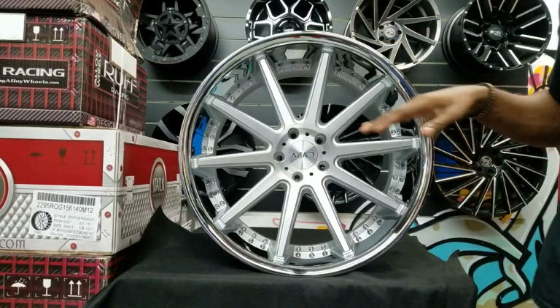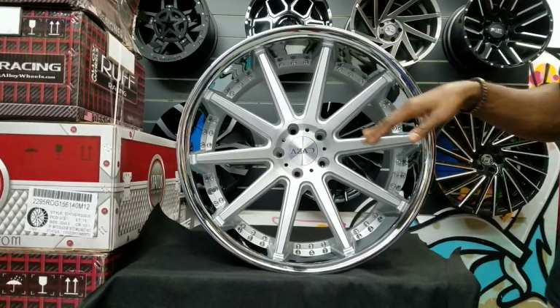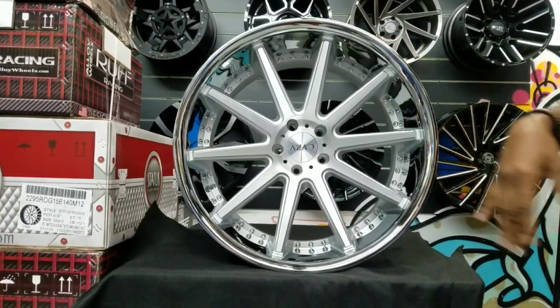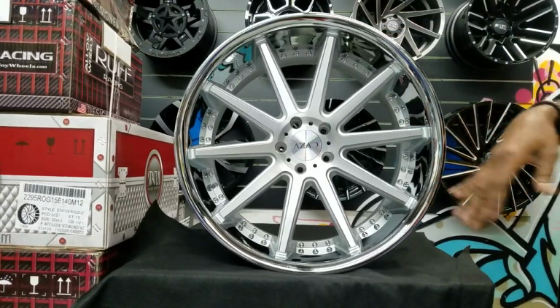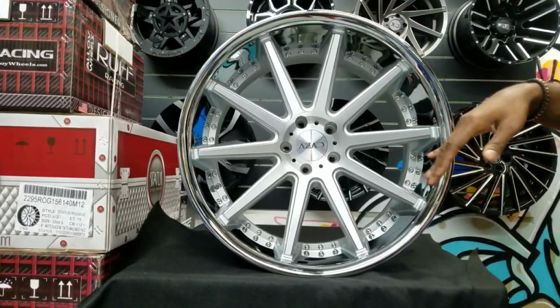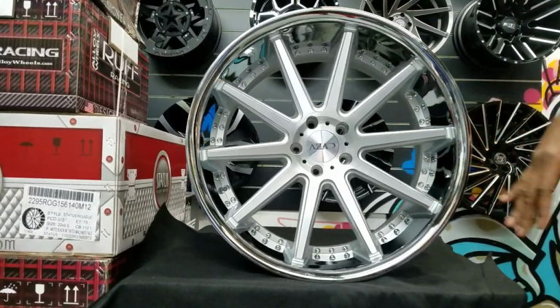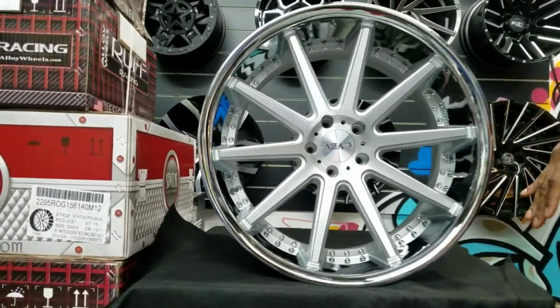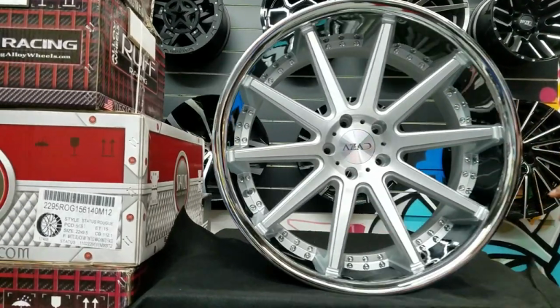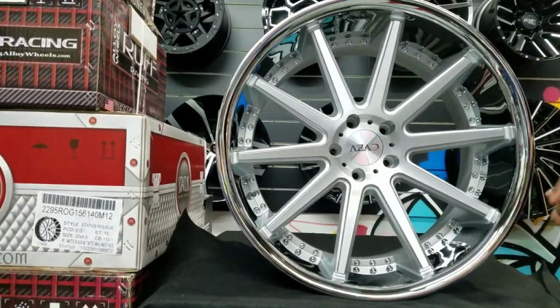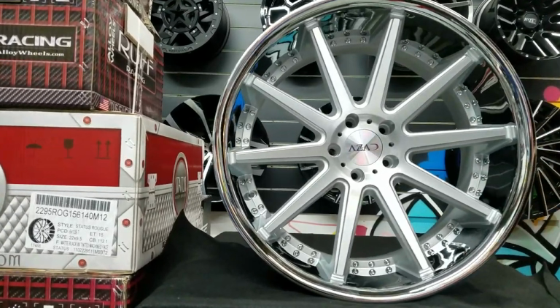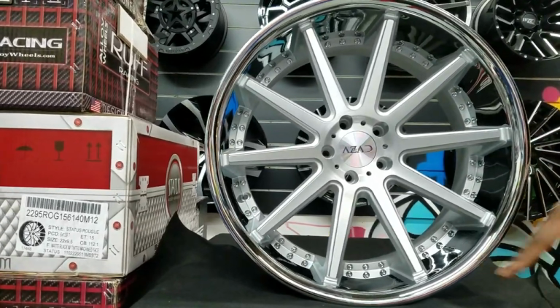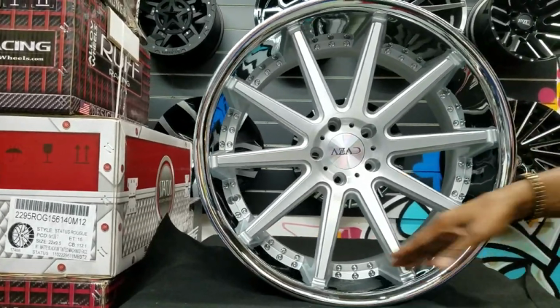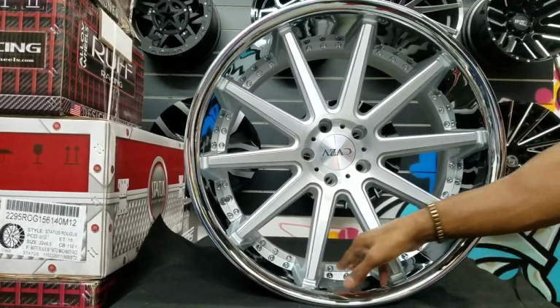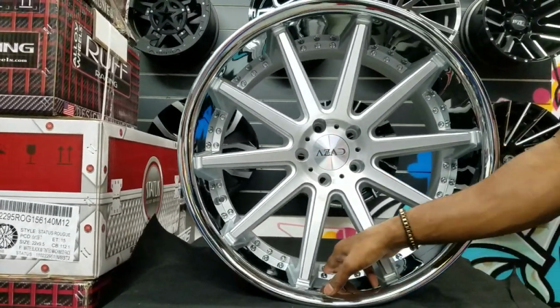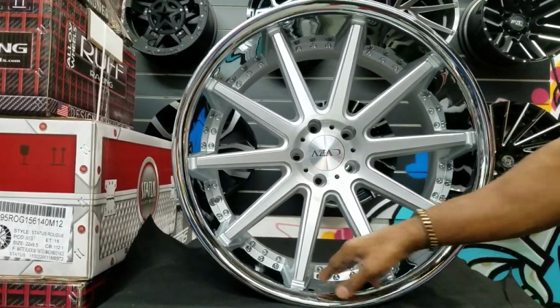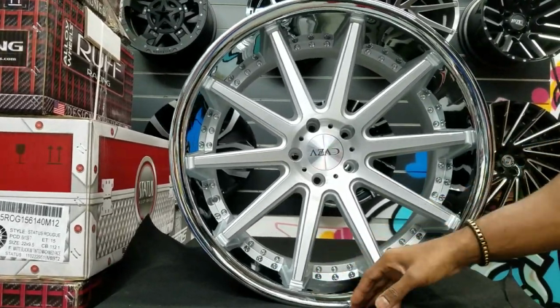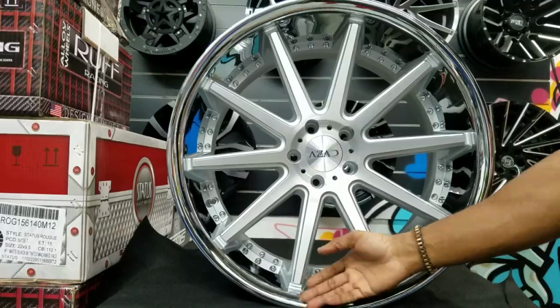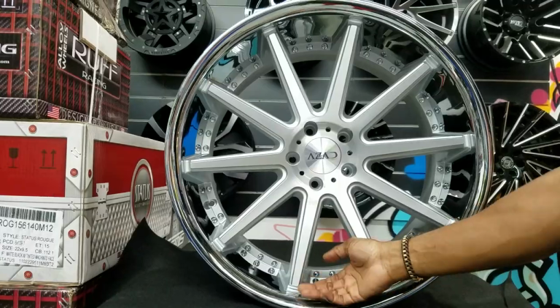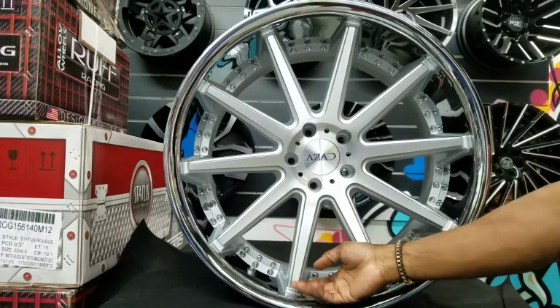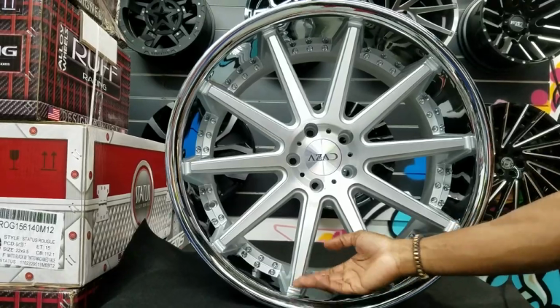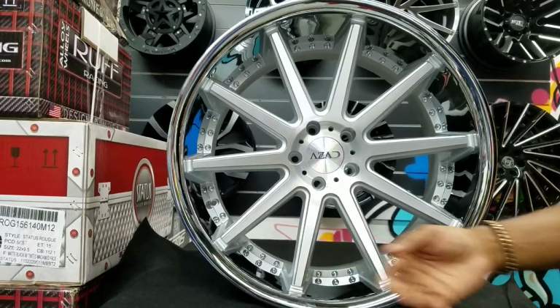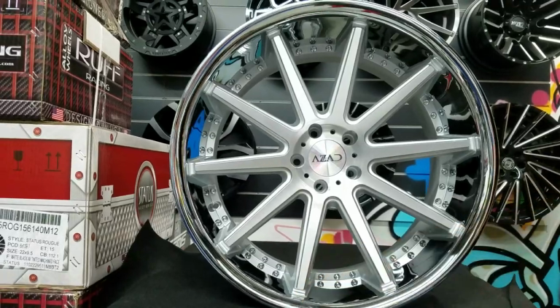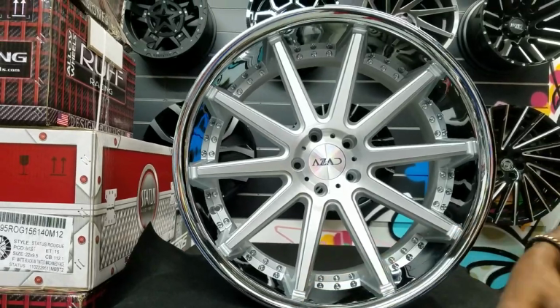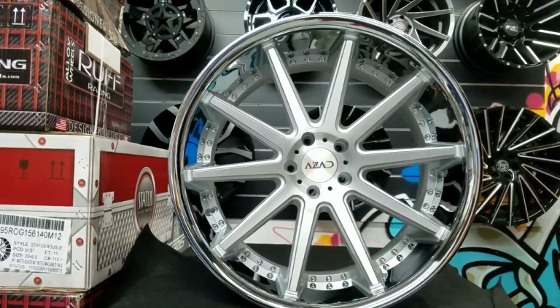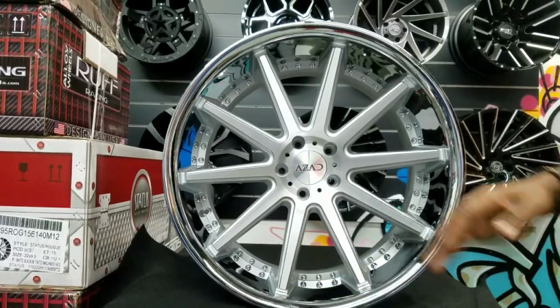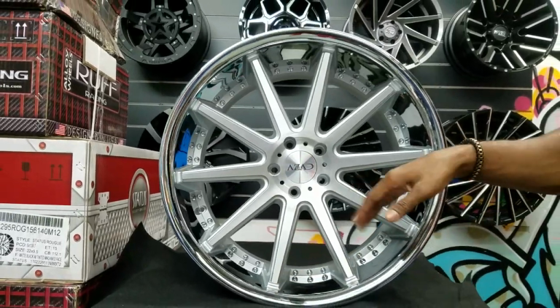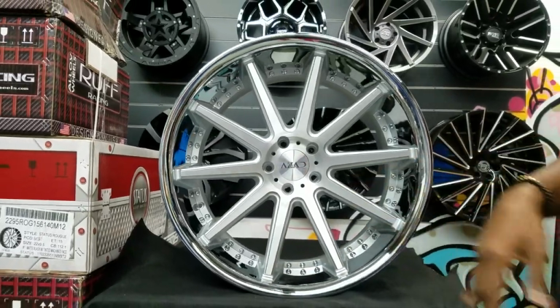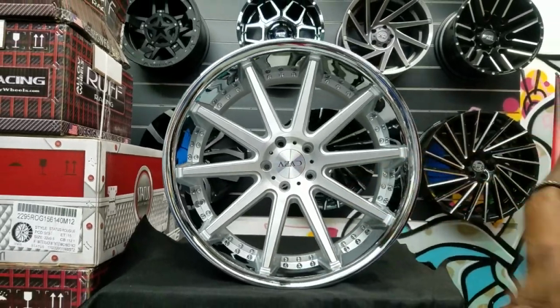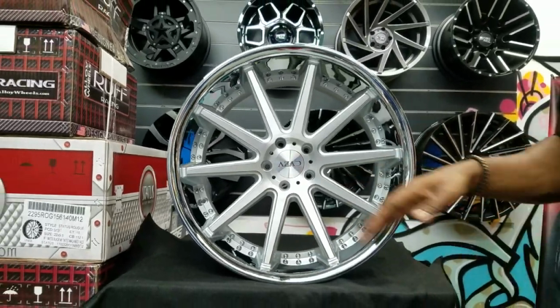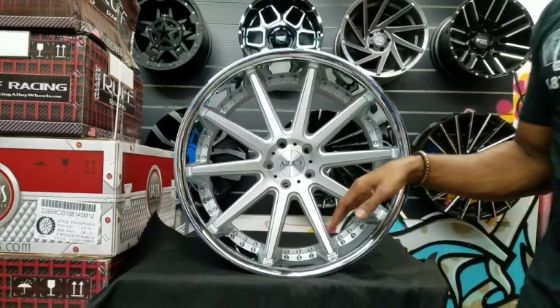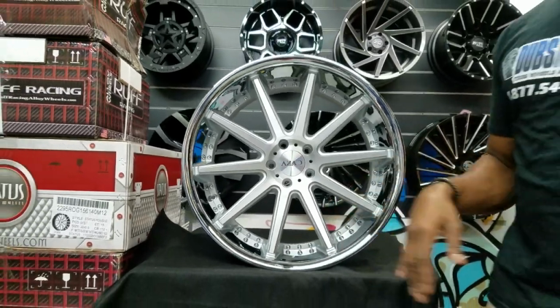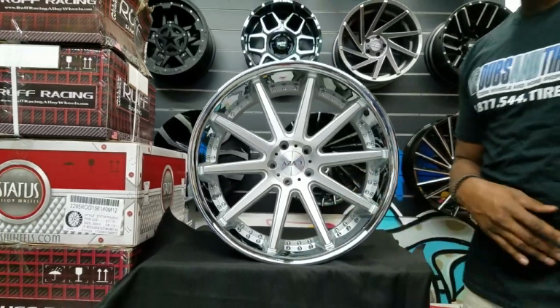This is a rear wheel, 22 by 10 and a half. You can see it has a nice deep lip with the concave spokes. Great looking wheel, classic style.